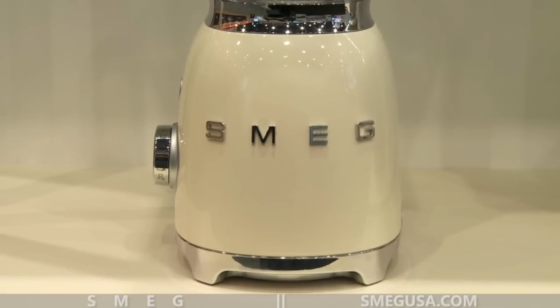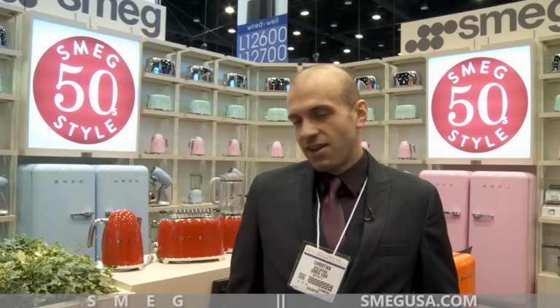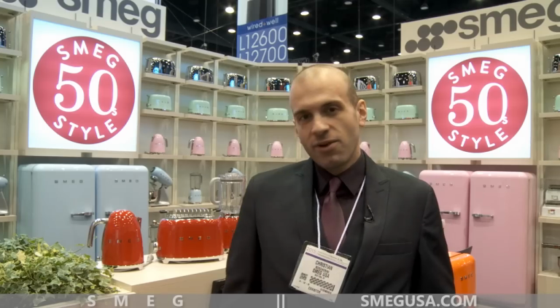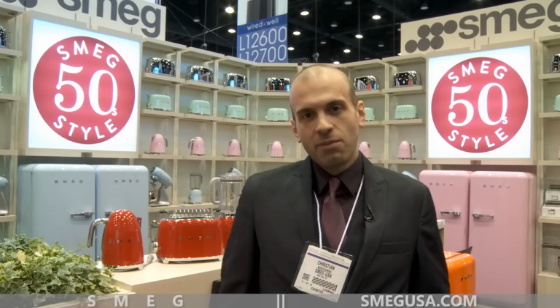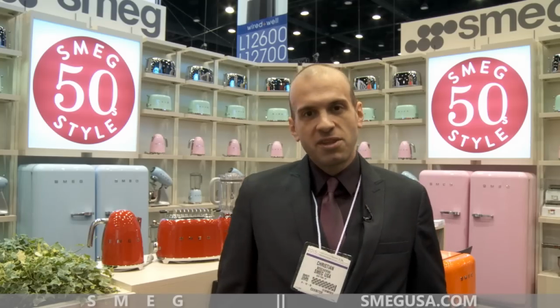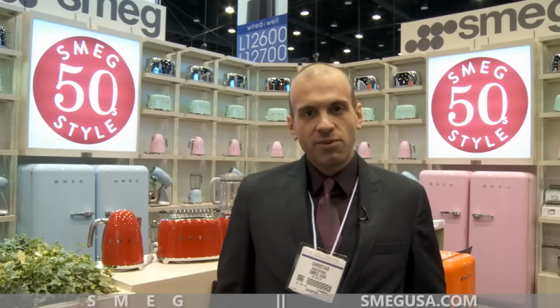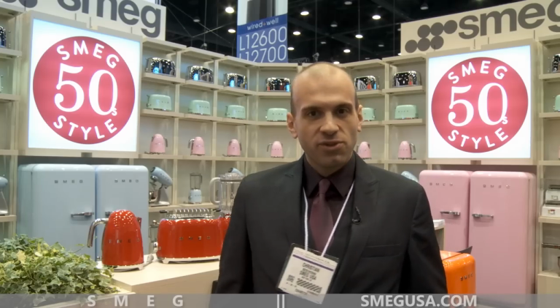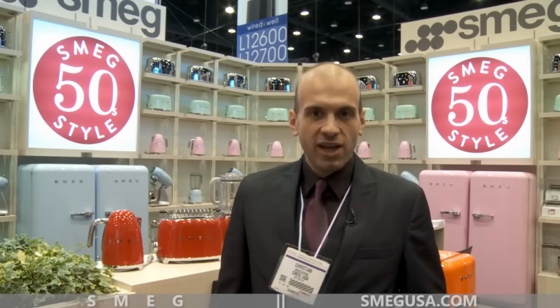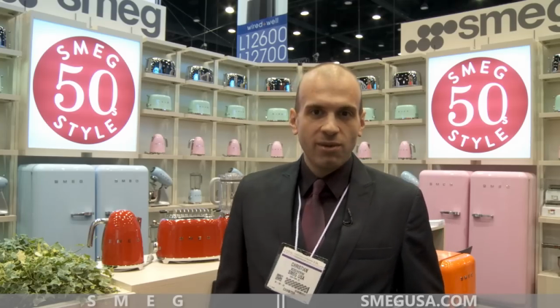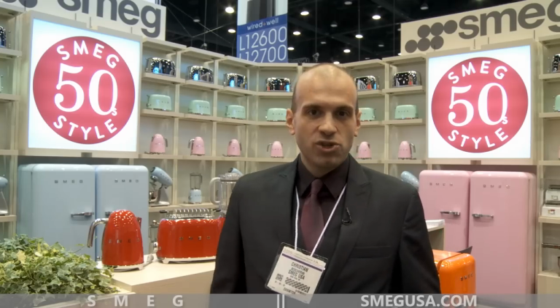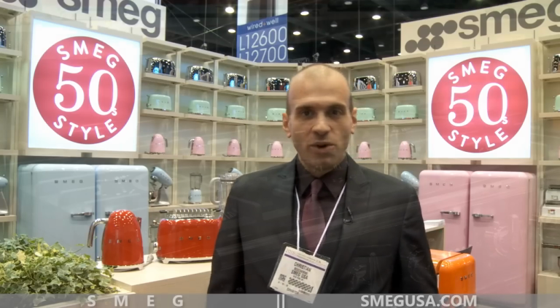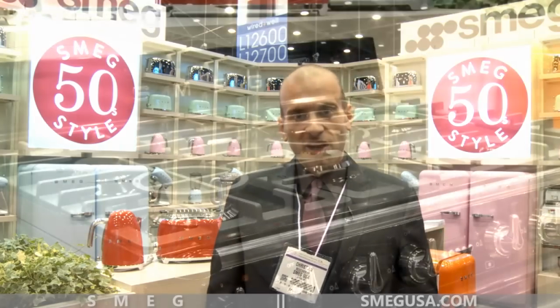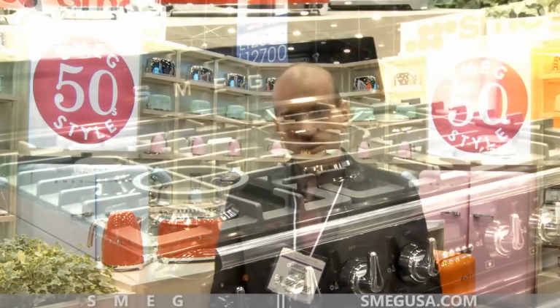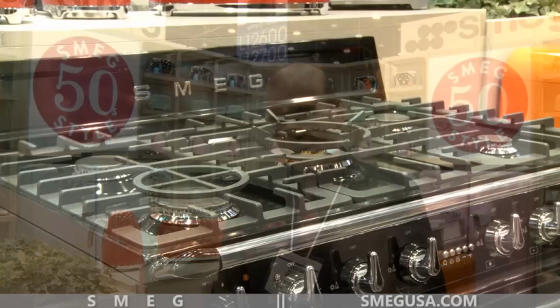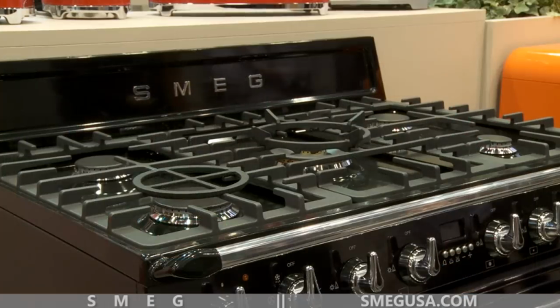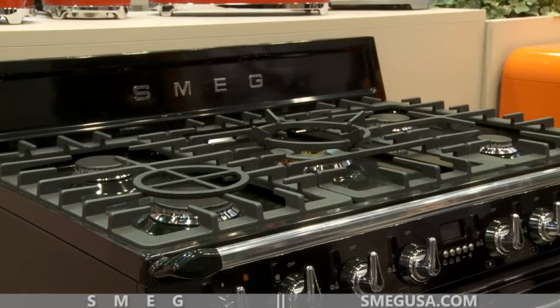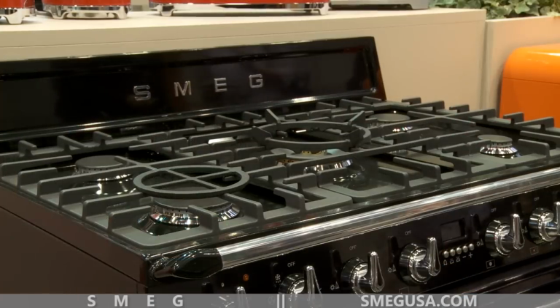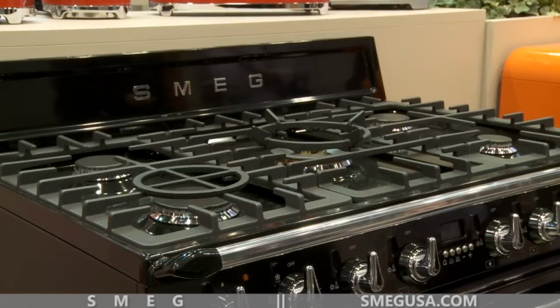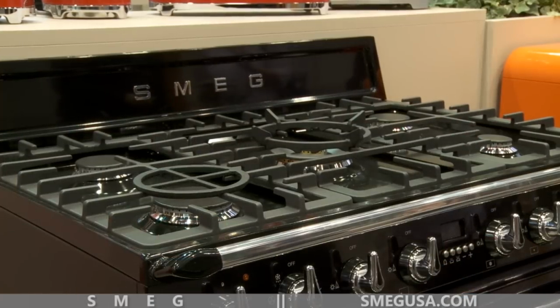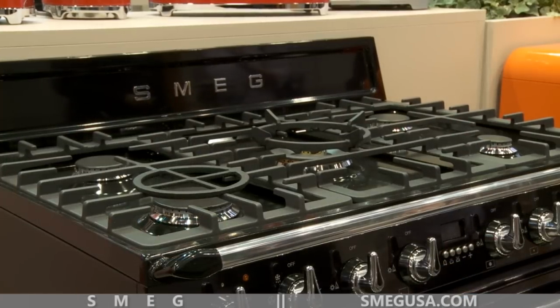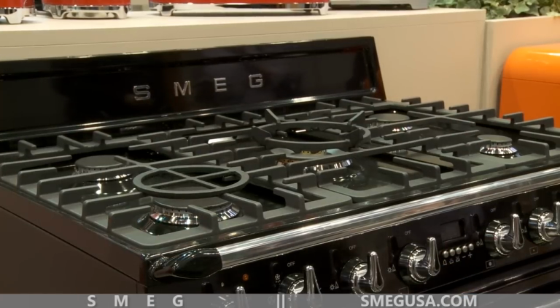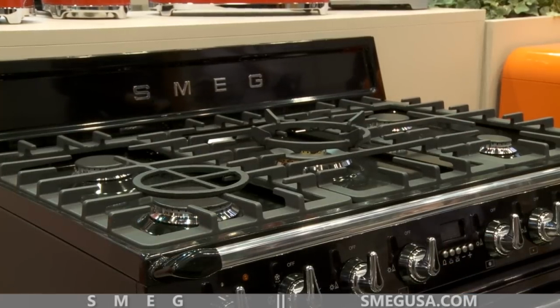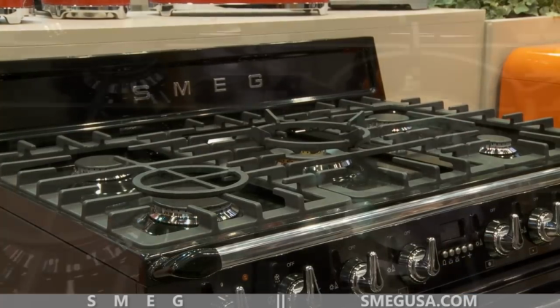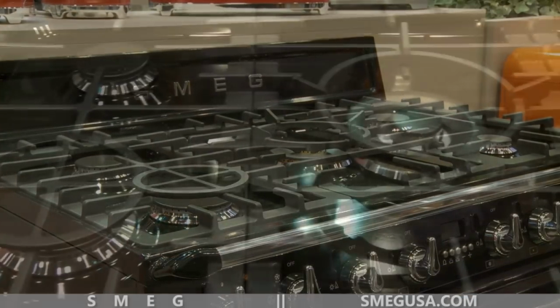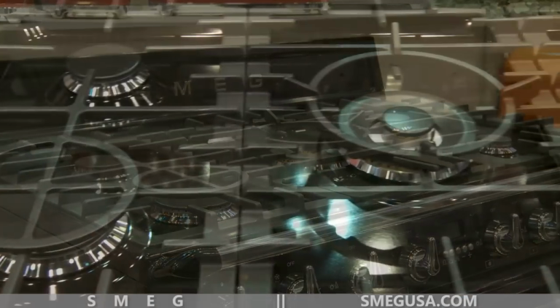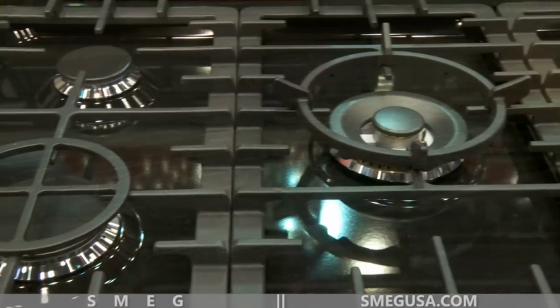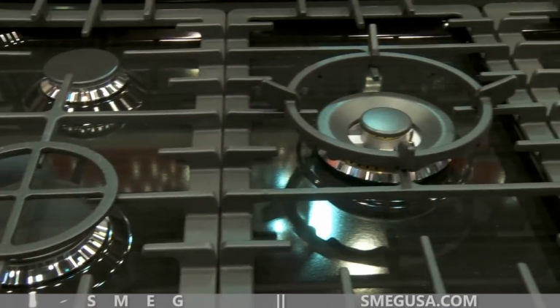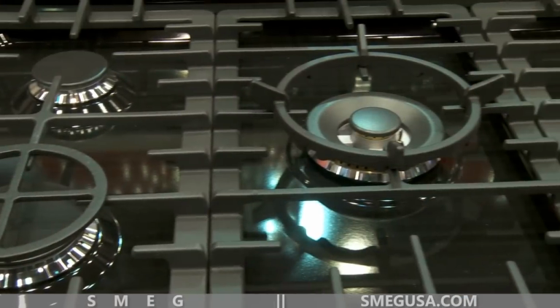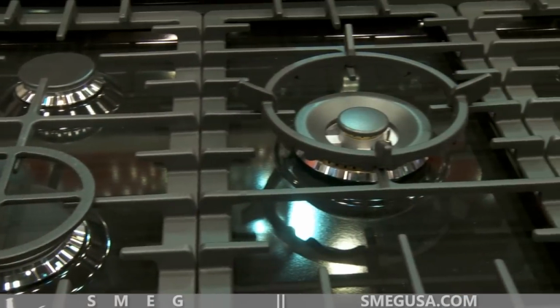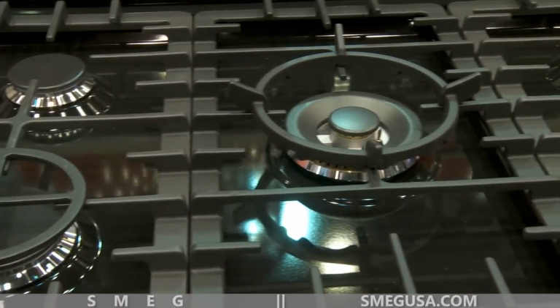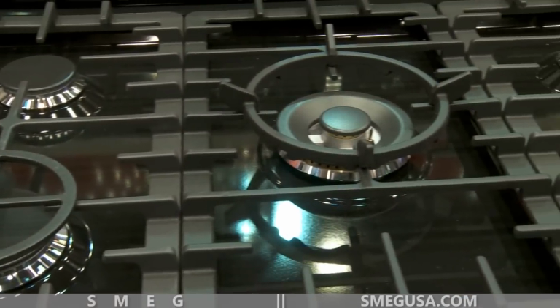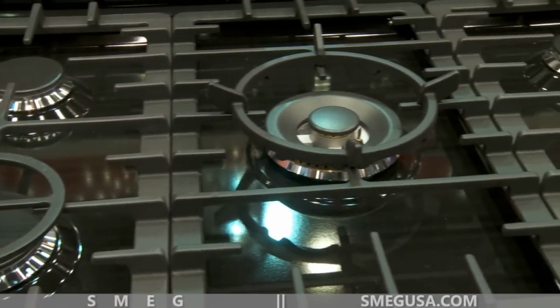Another element of the retro line that we're showing off here right now is the Victoria, which is a retro style range.